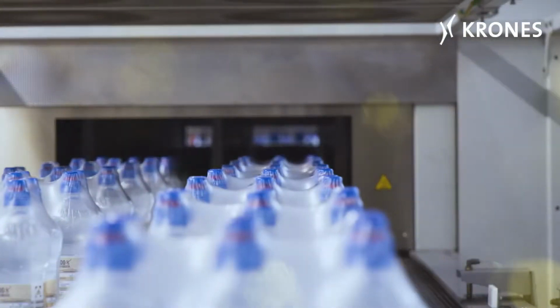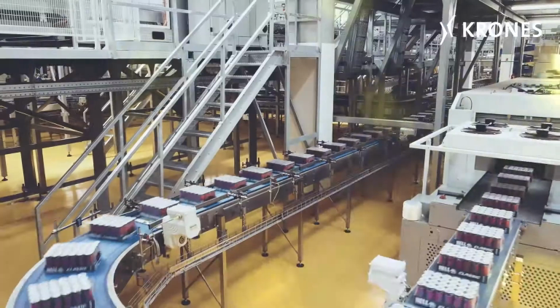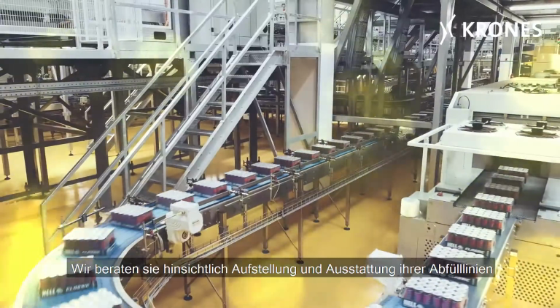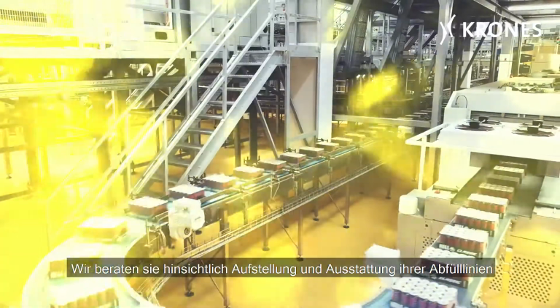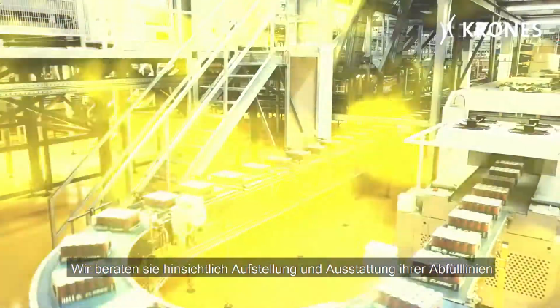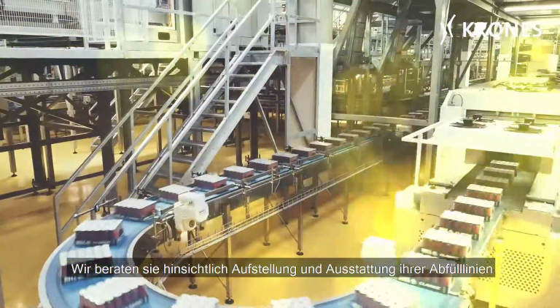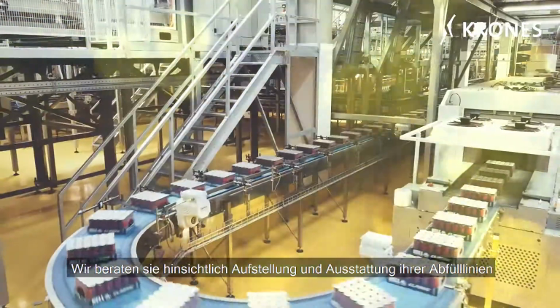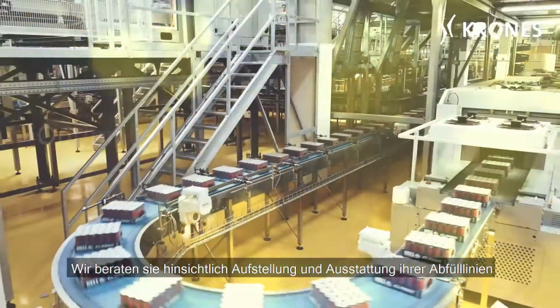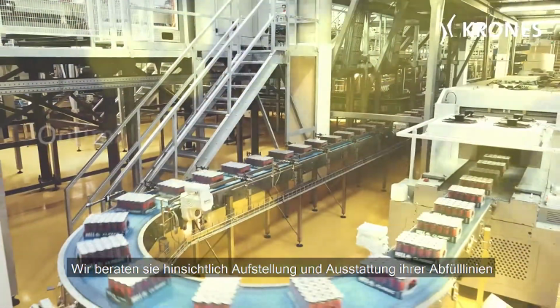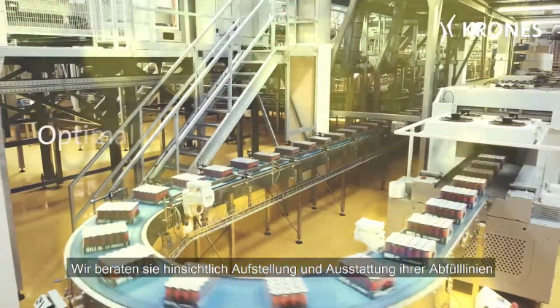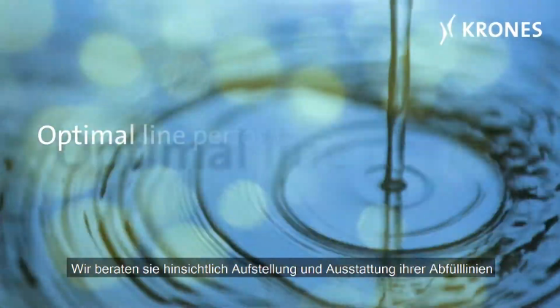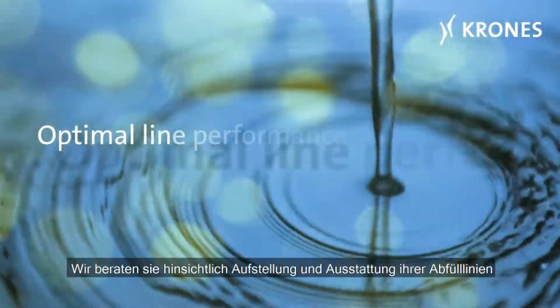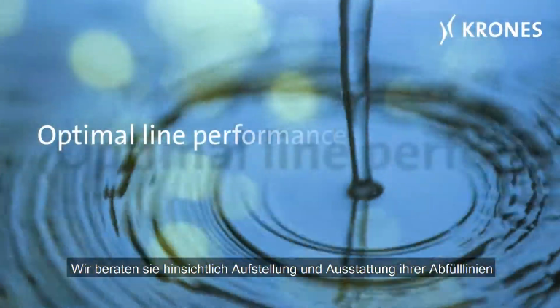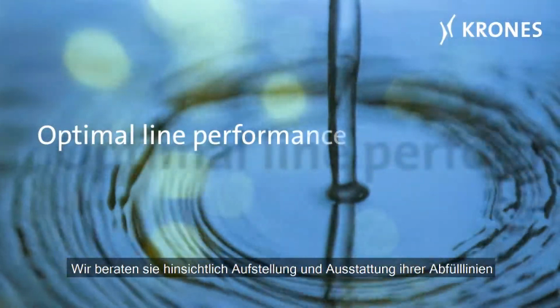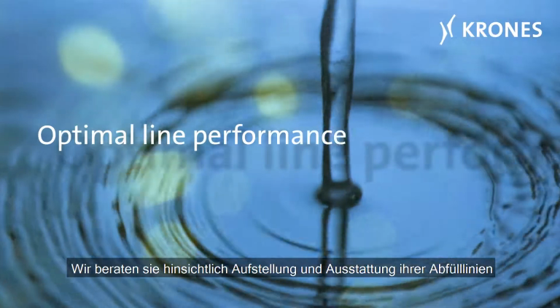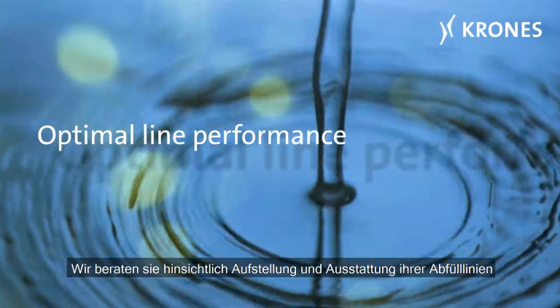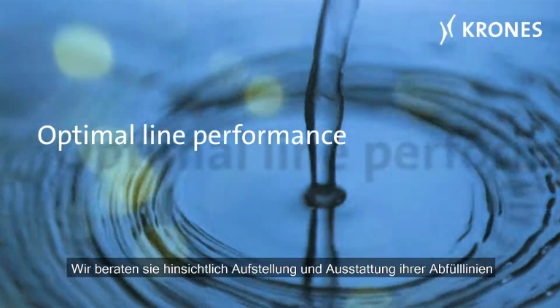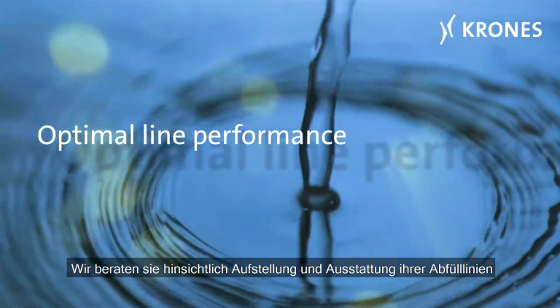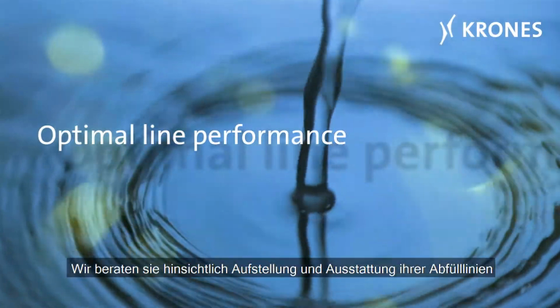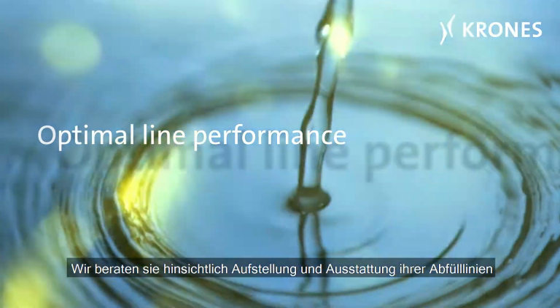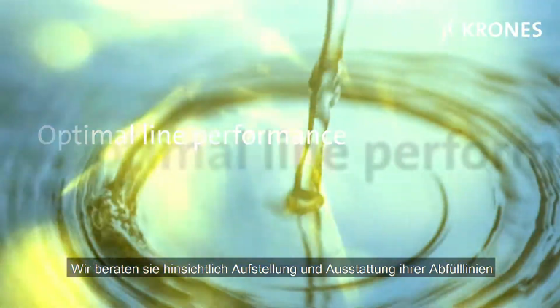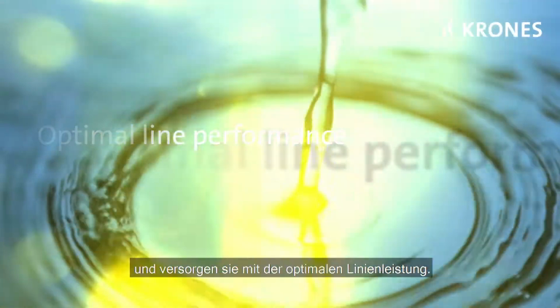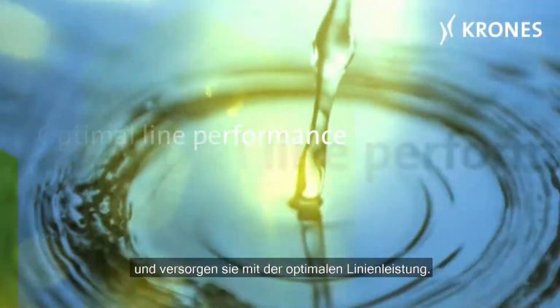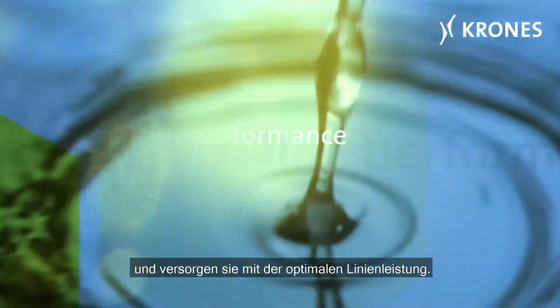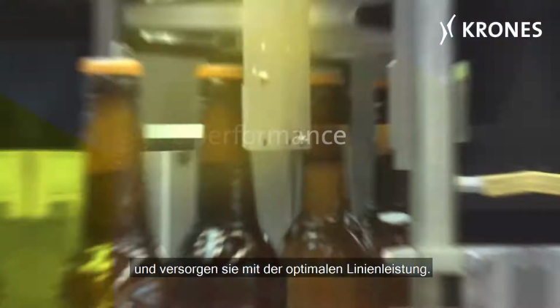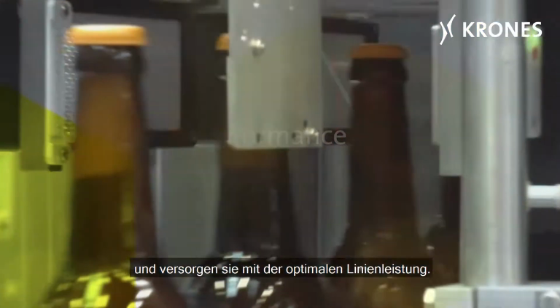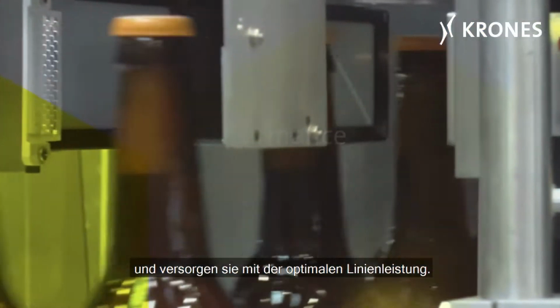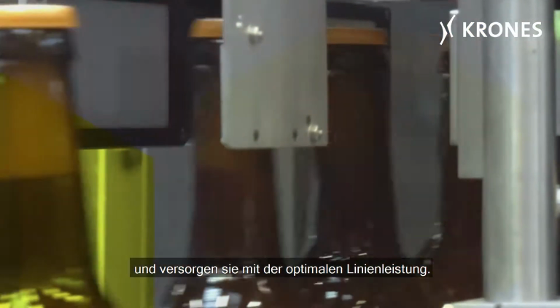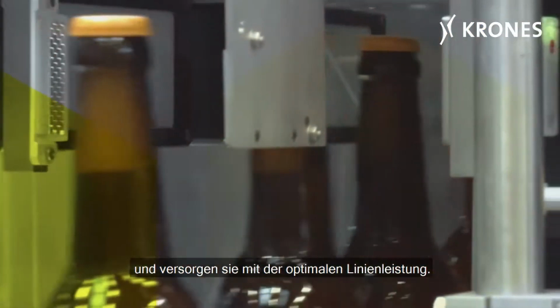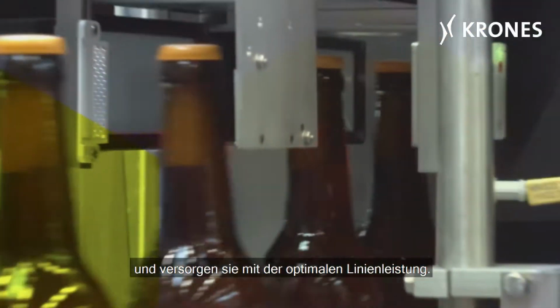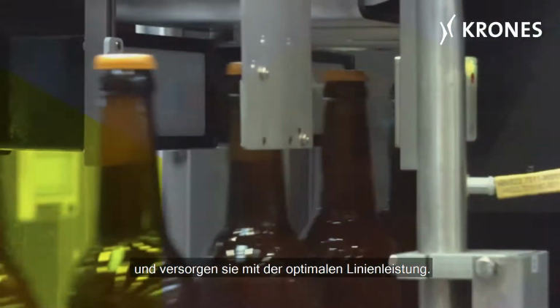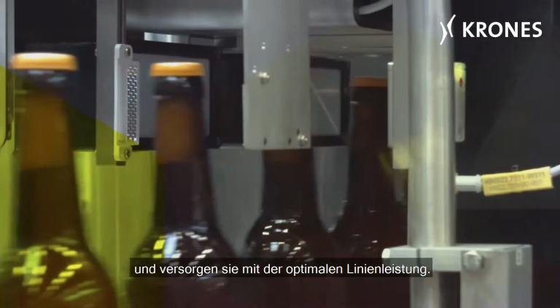We advise you in the installation and equipment of your filling lines and provide you with the optimal line performance.